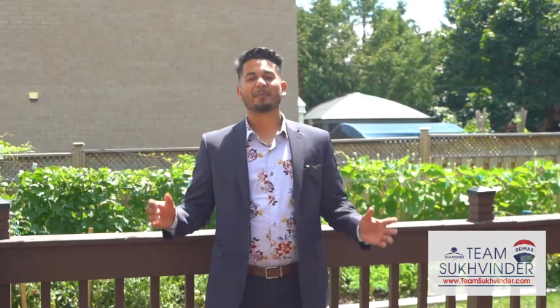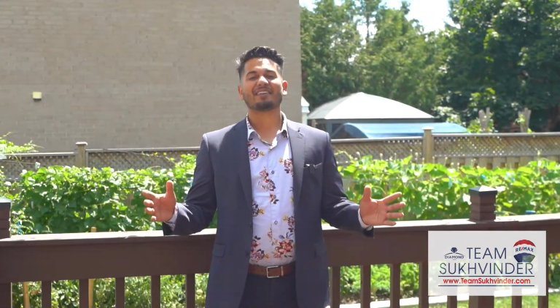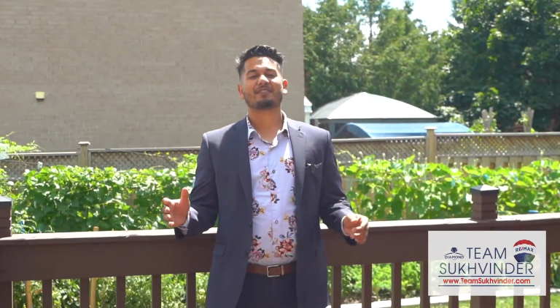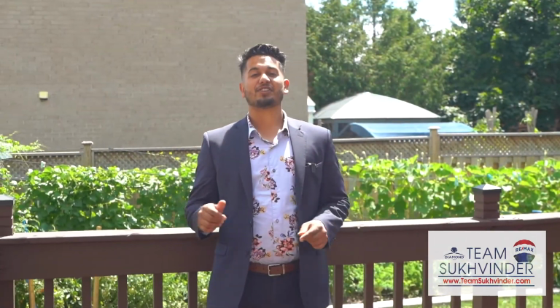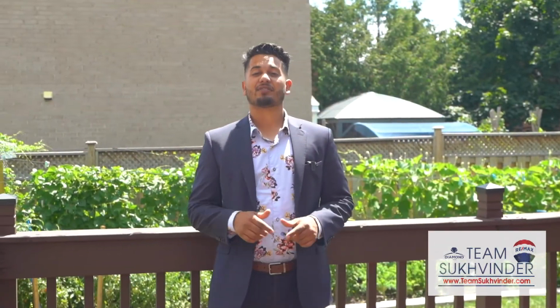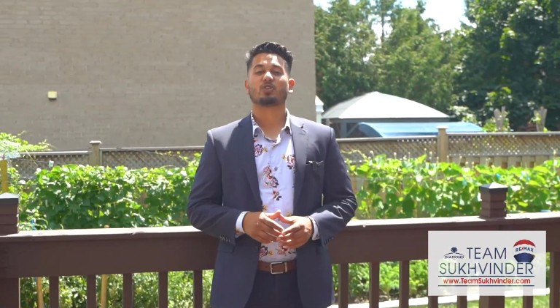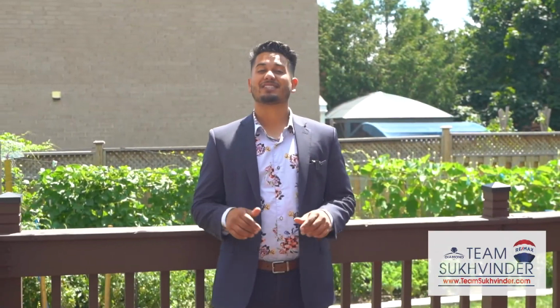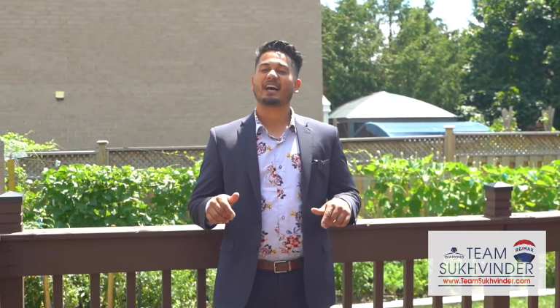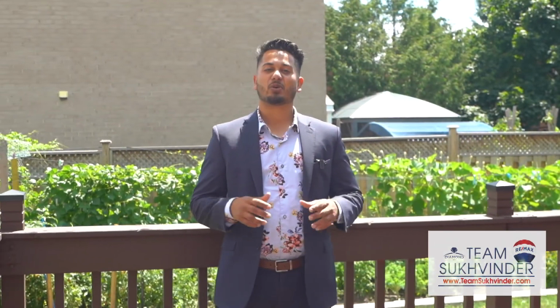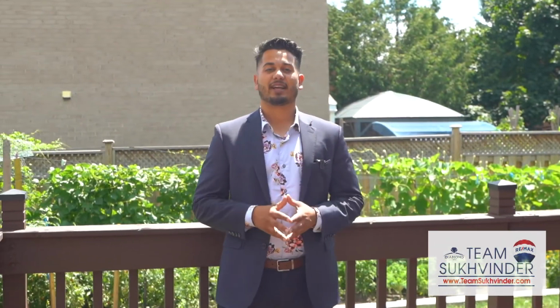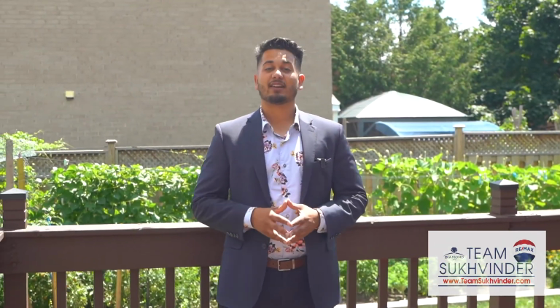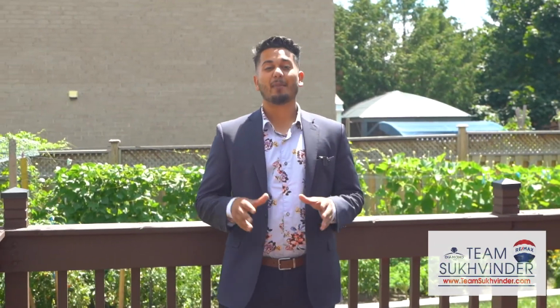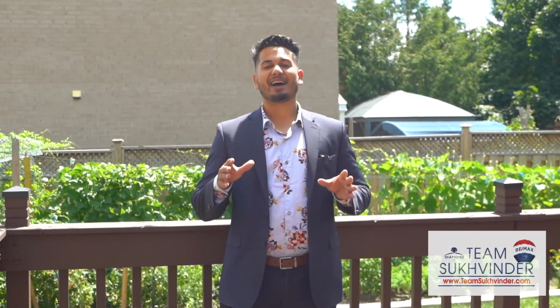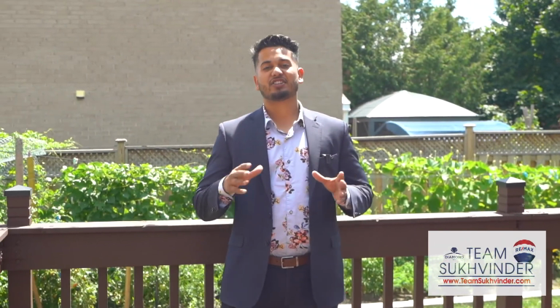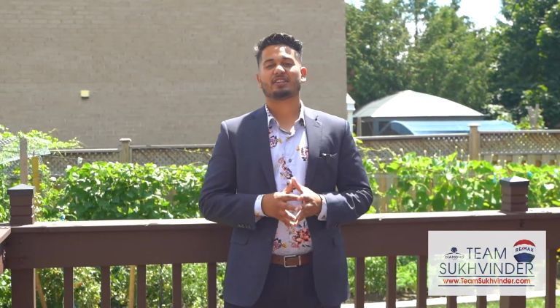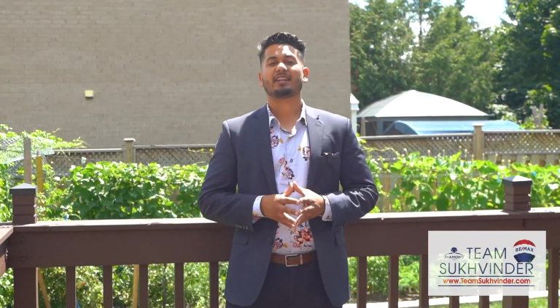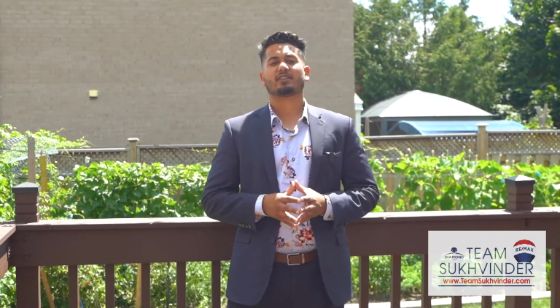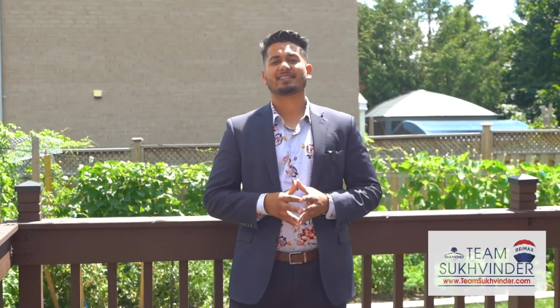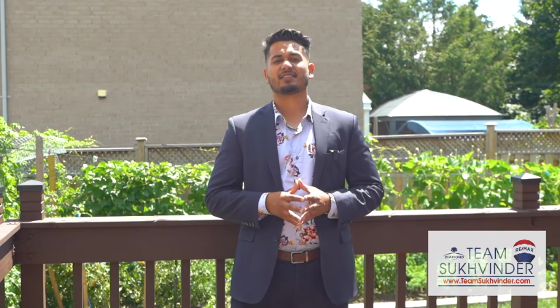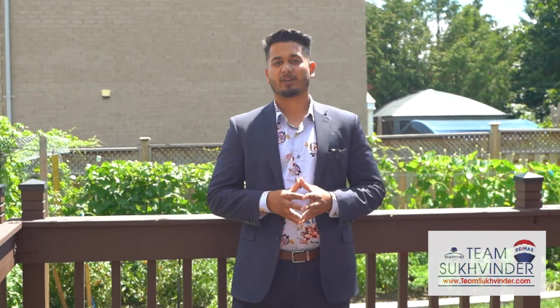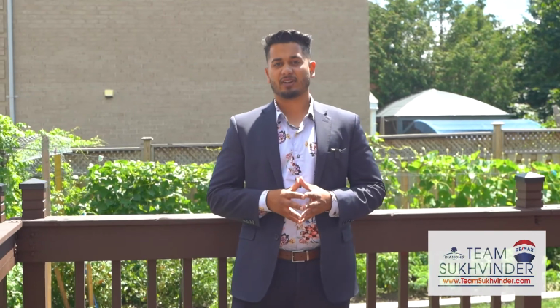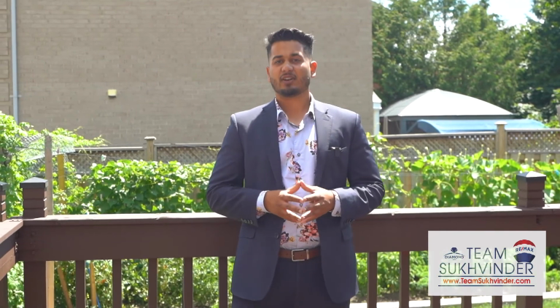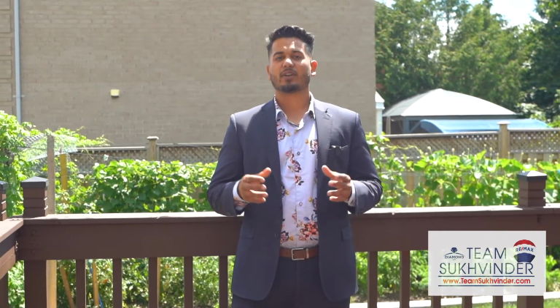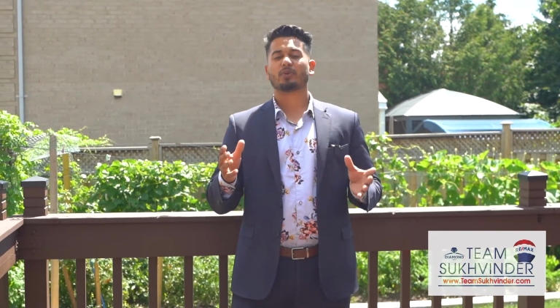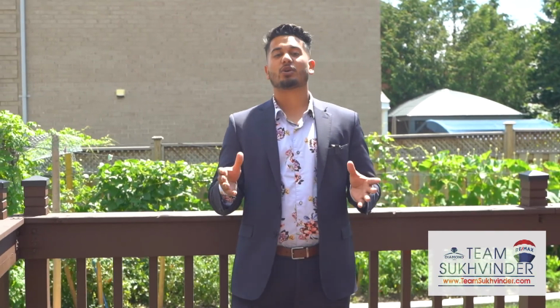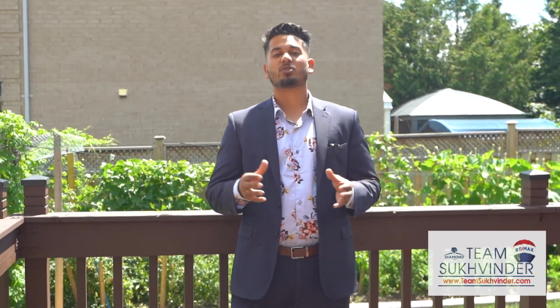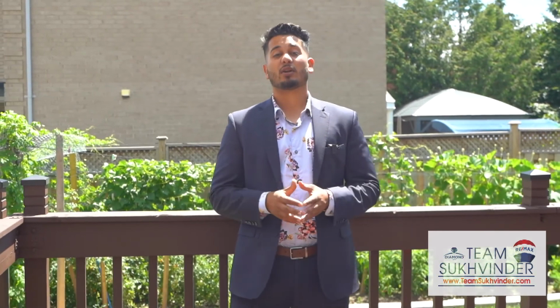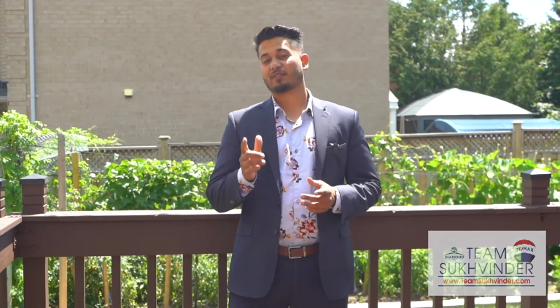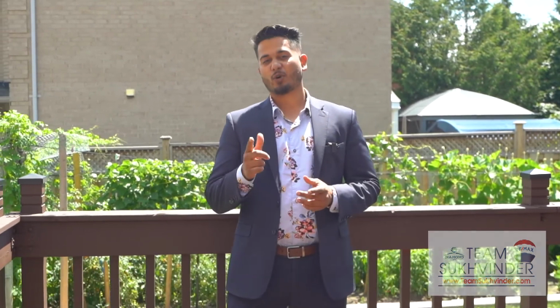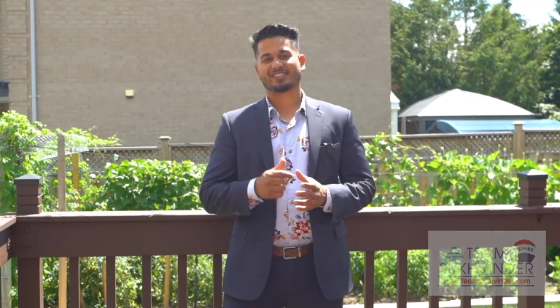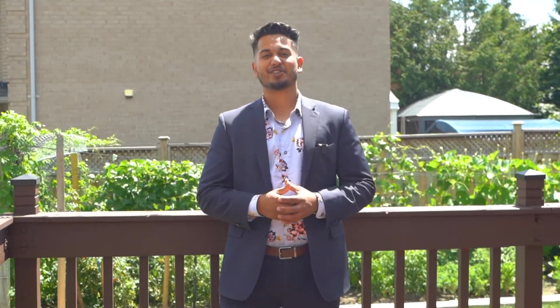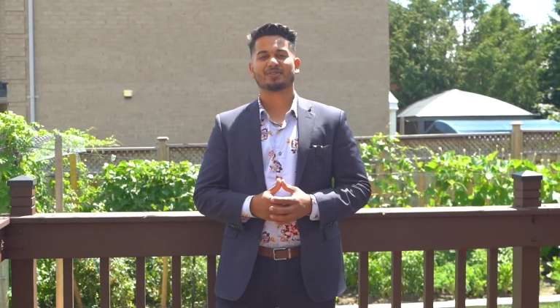My favorite feature of this home is this outdoor deck. Imagine entertaining your guests in the summer. We hope you enjoyed the tour and we look forward to seeing you soon.